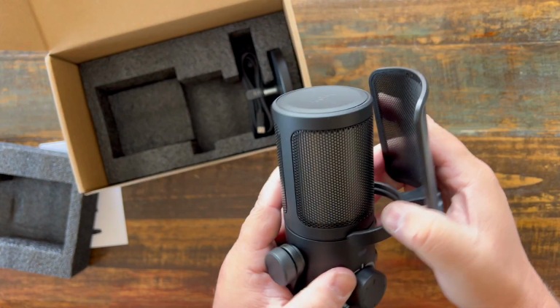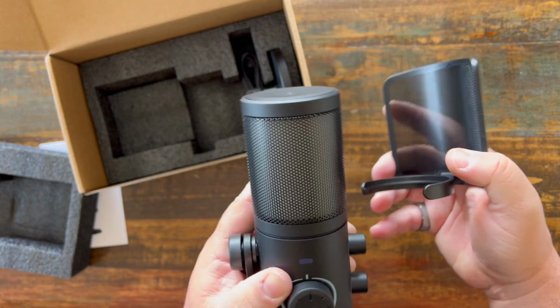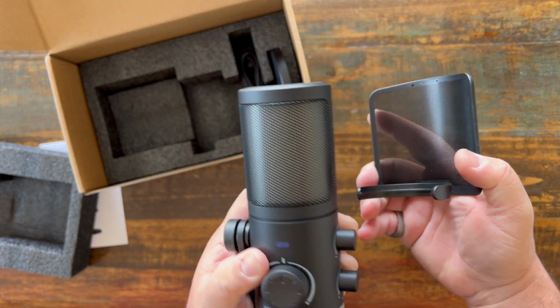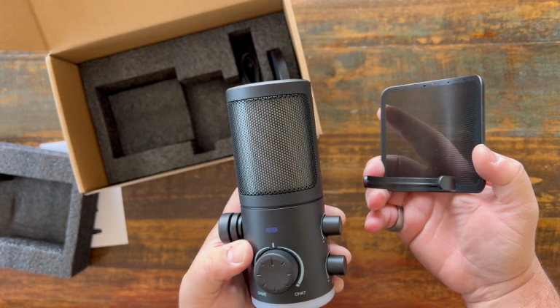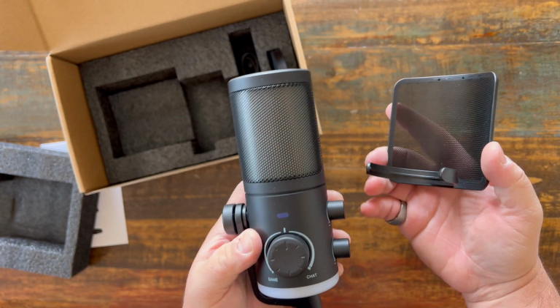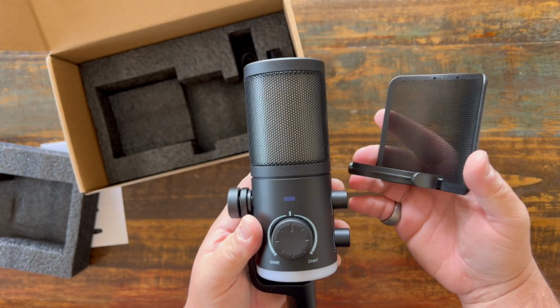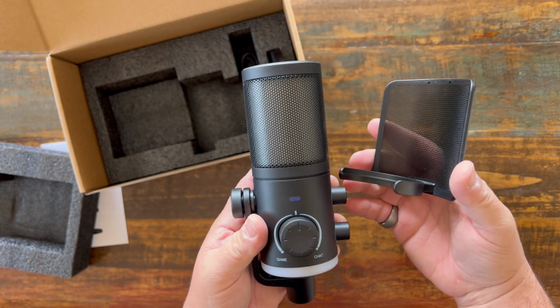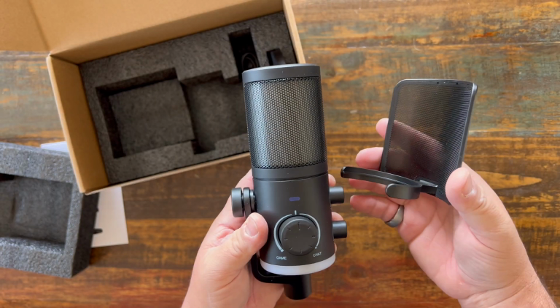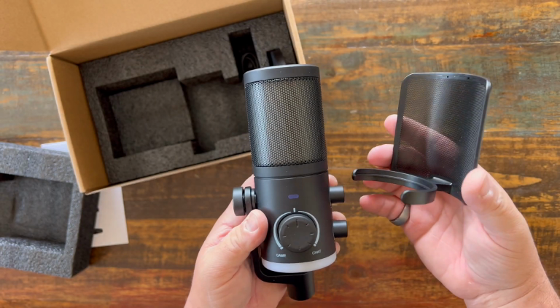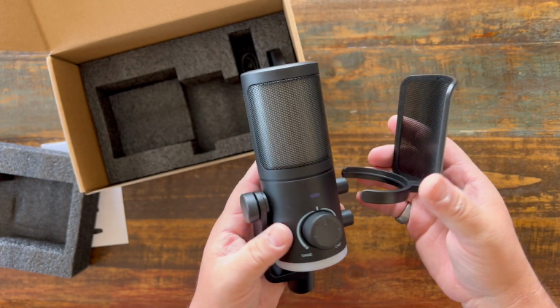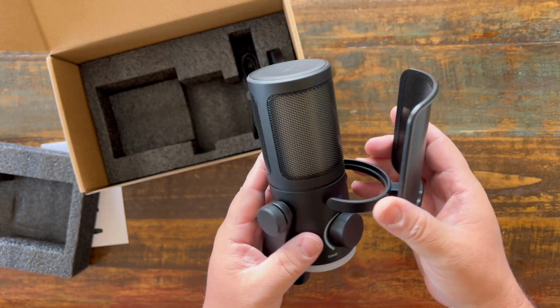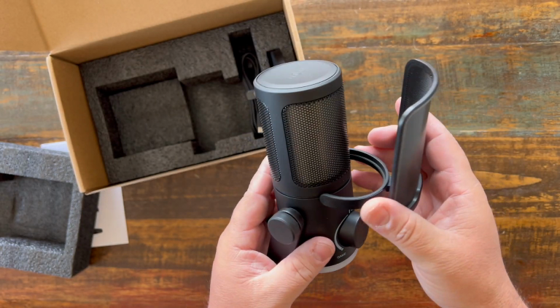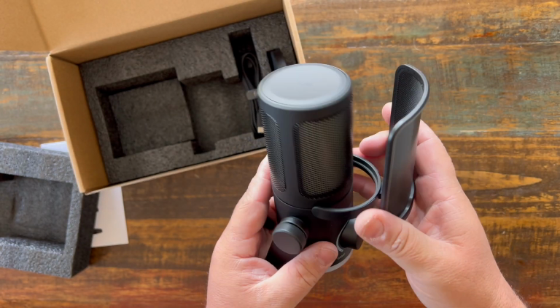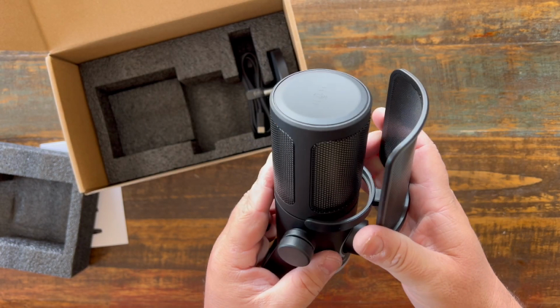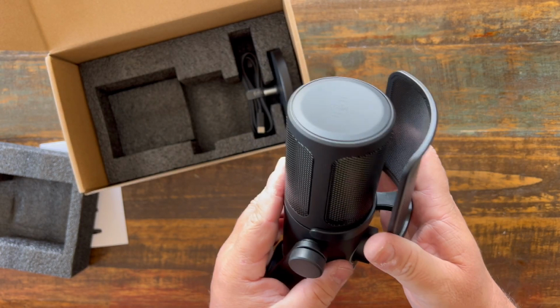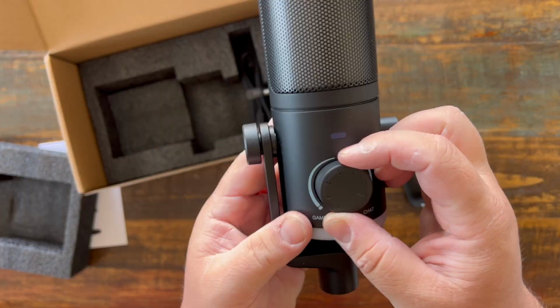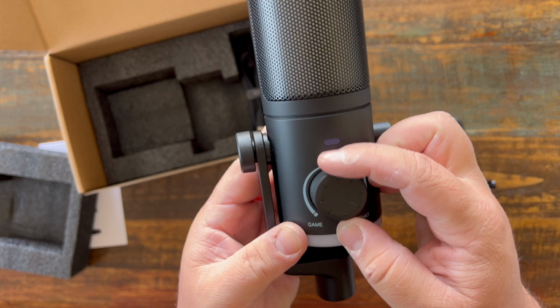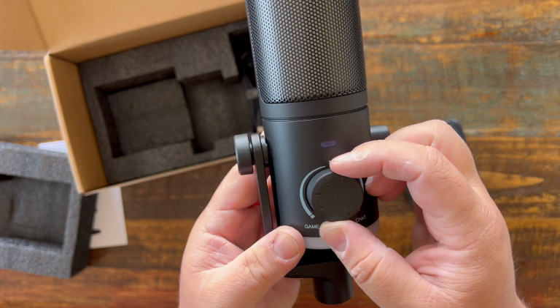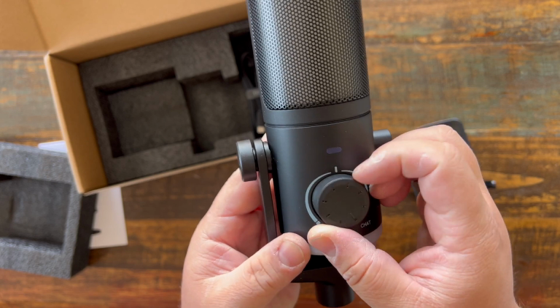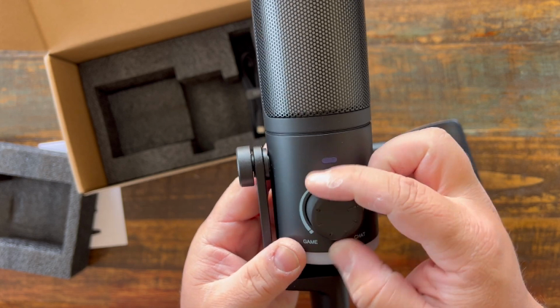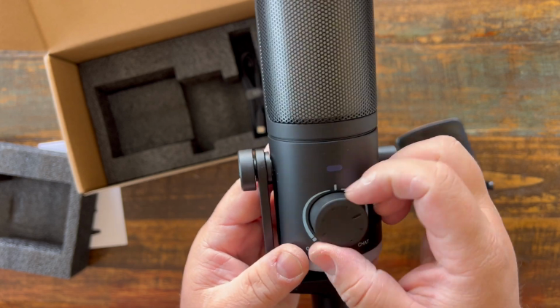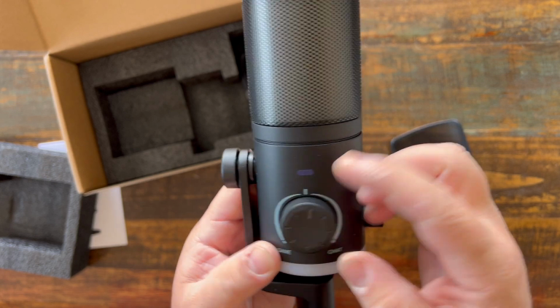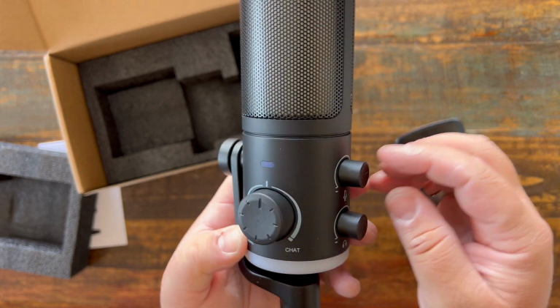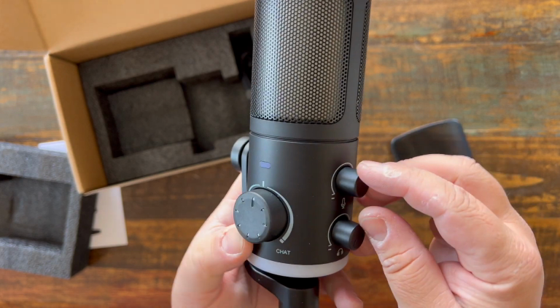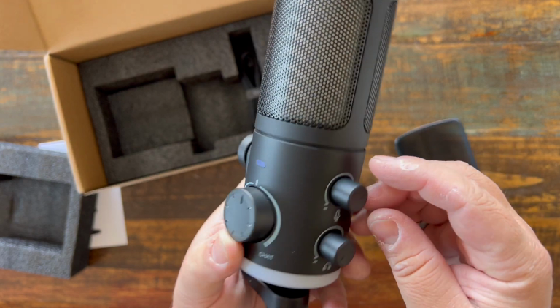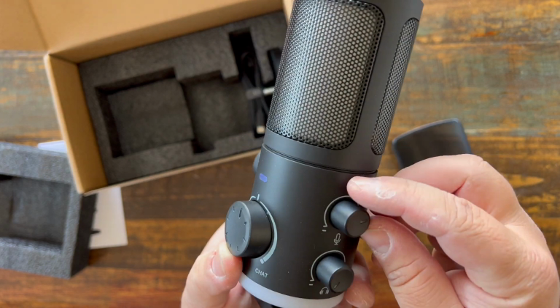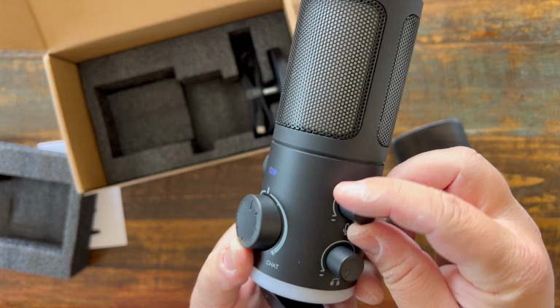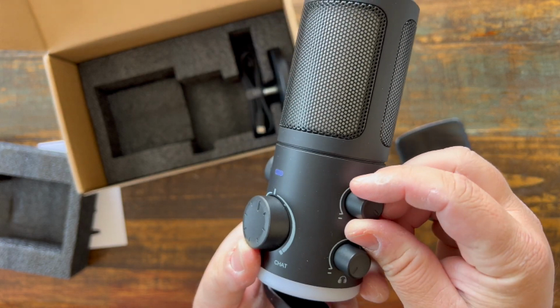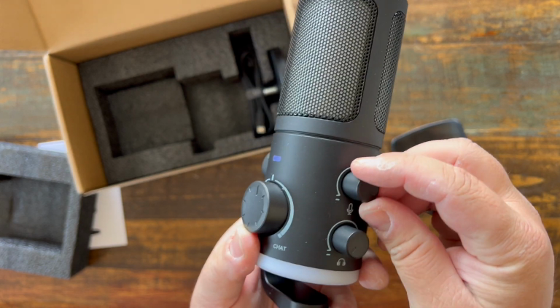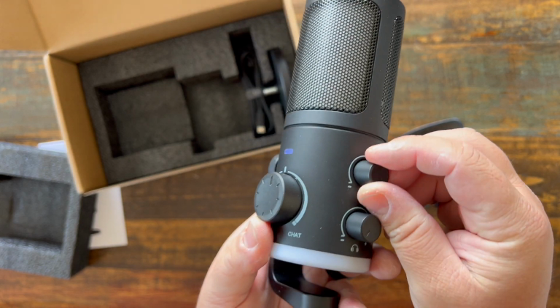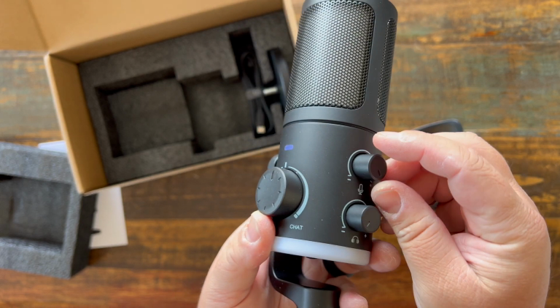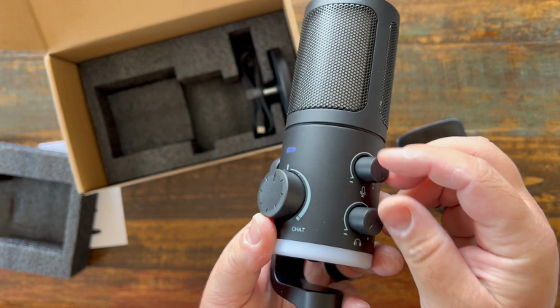You have a removable pop filter, and you have the knobs around the front and the side, which we'll get back to.